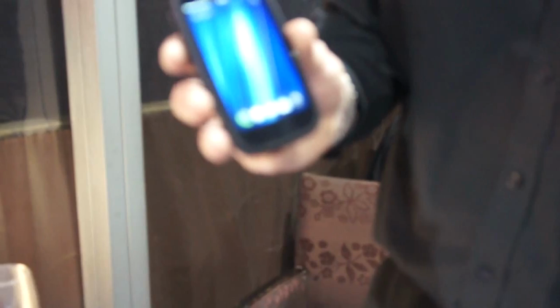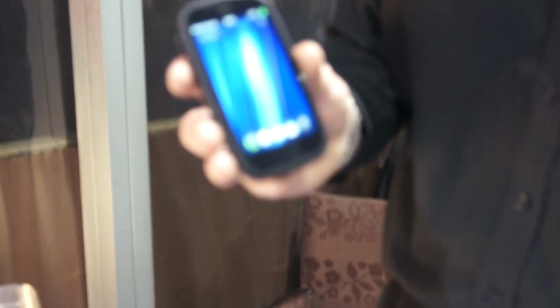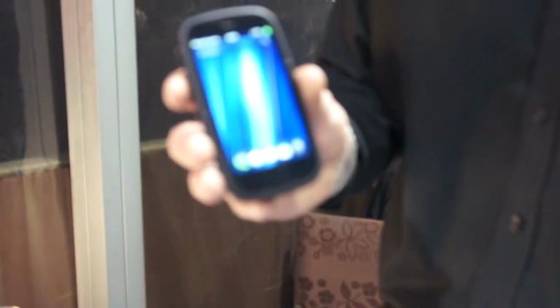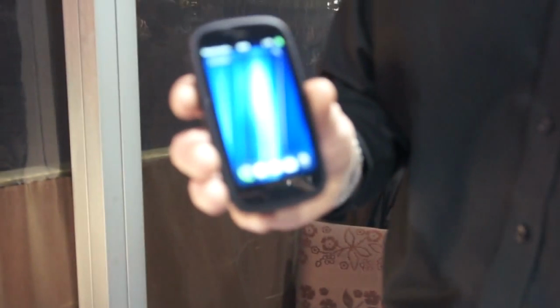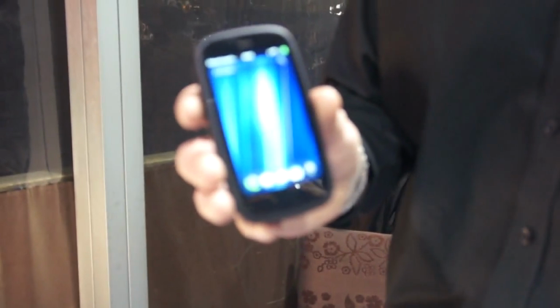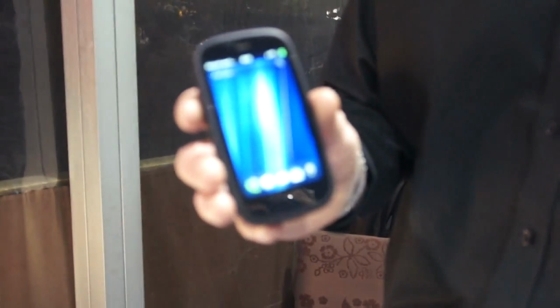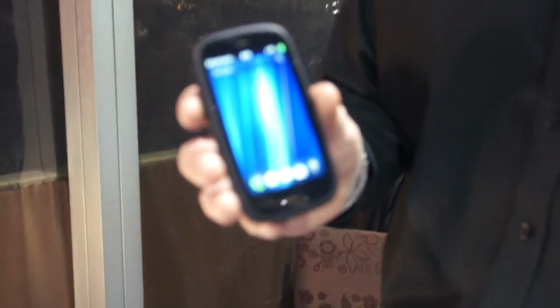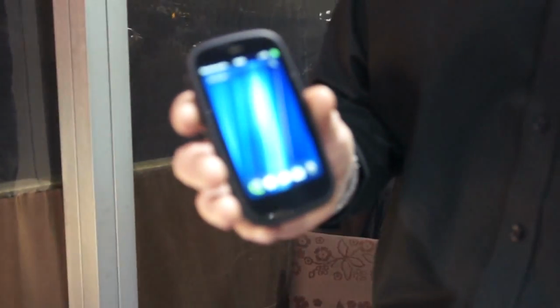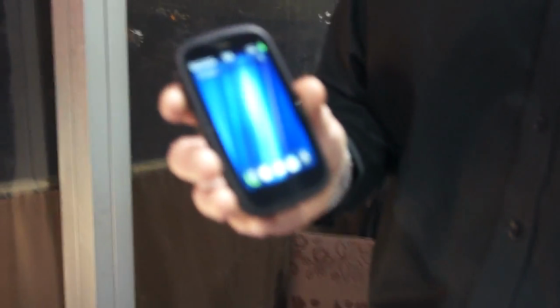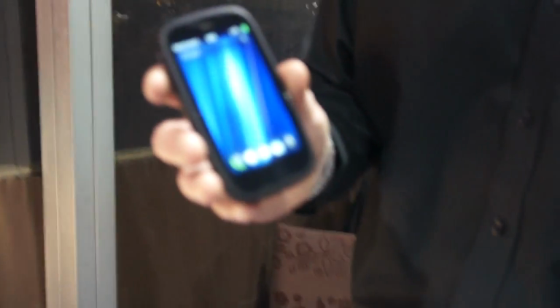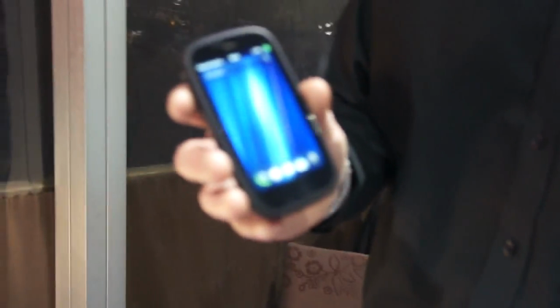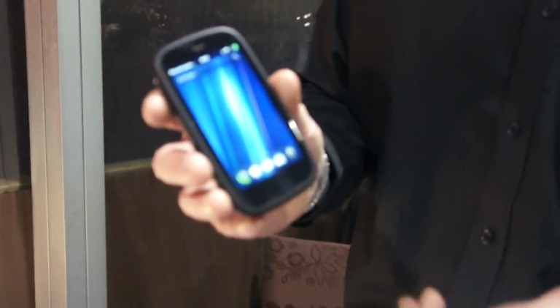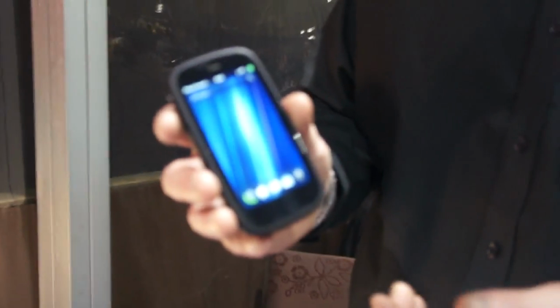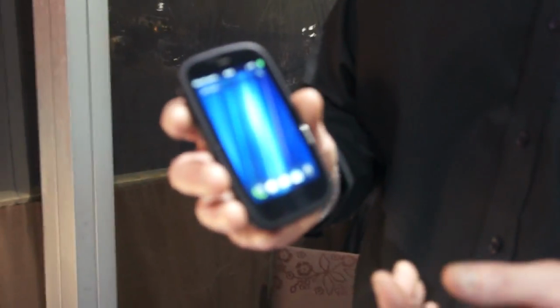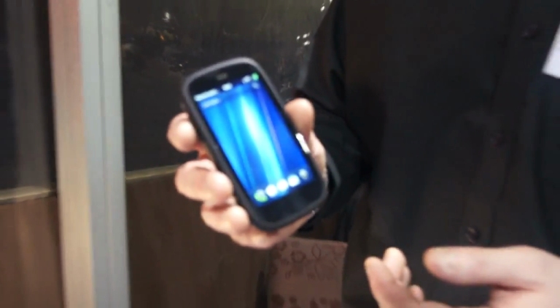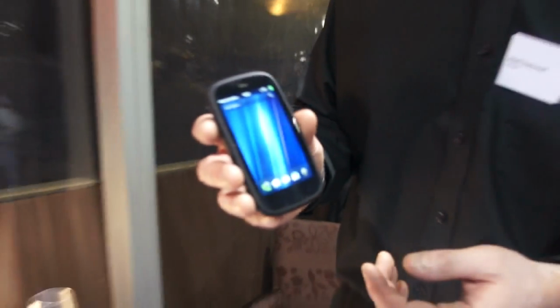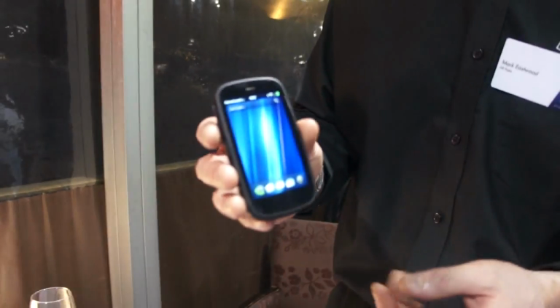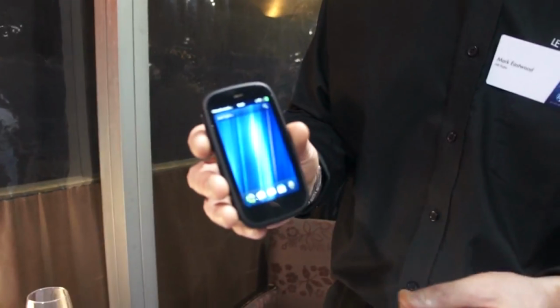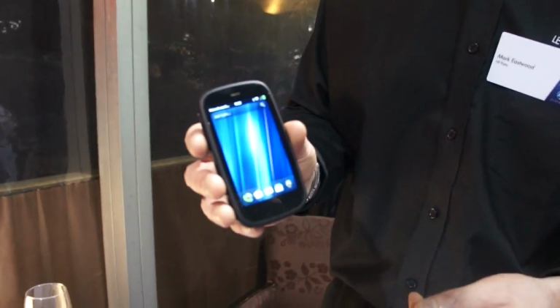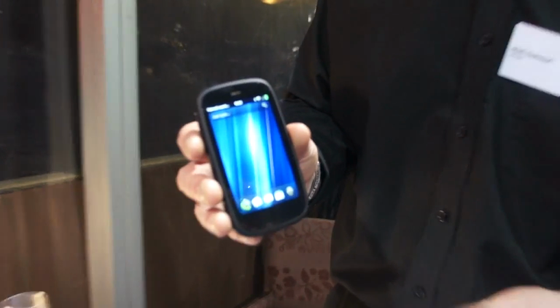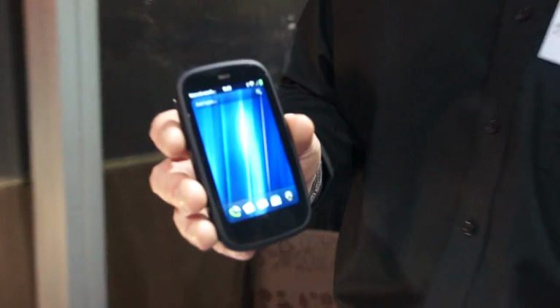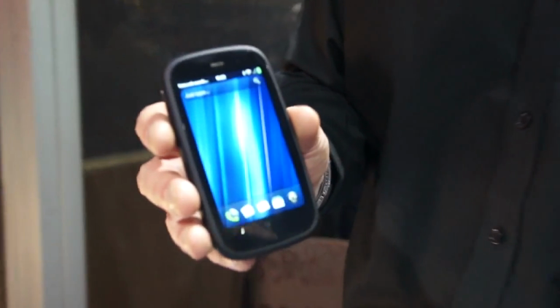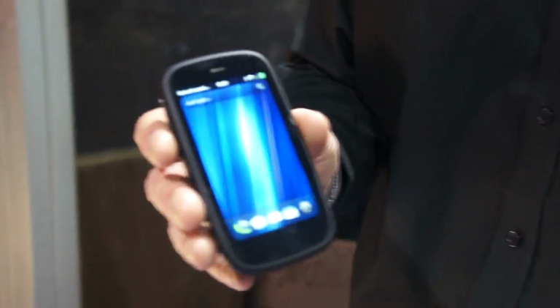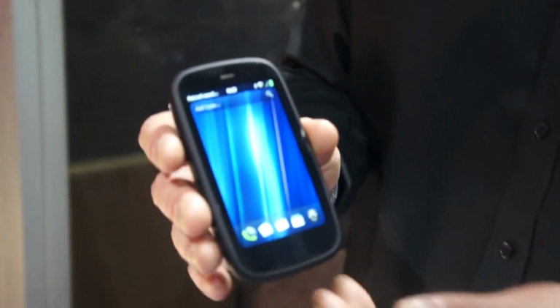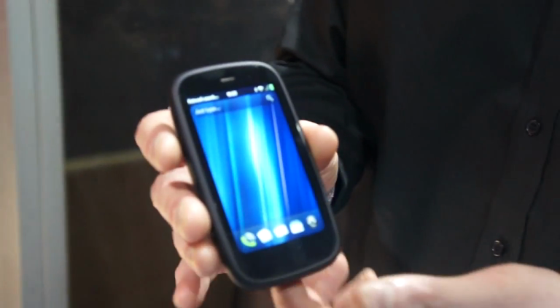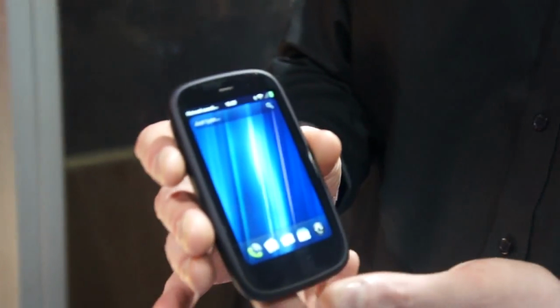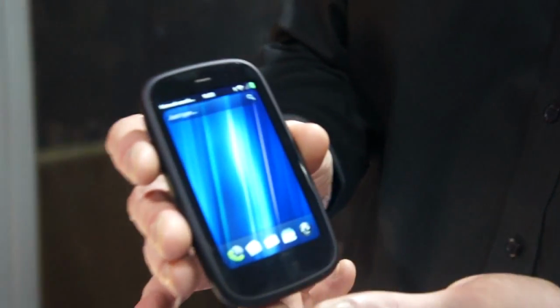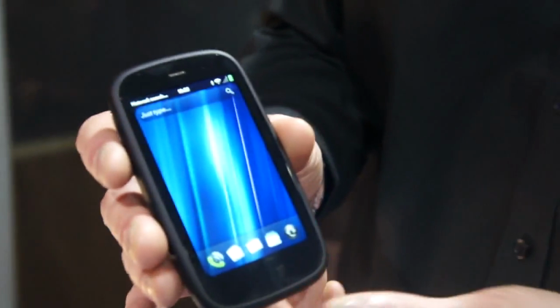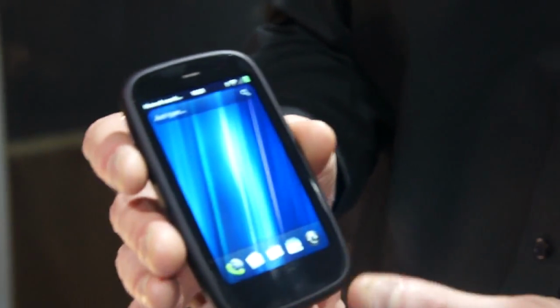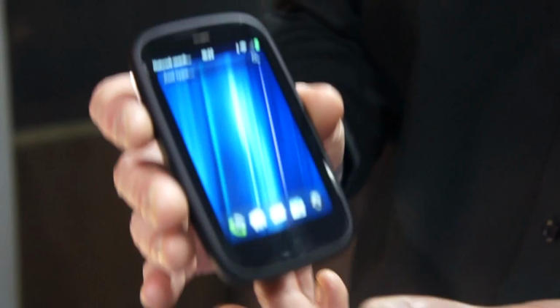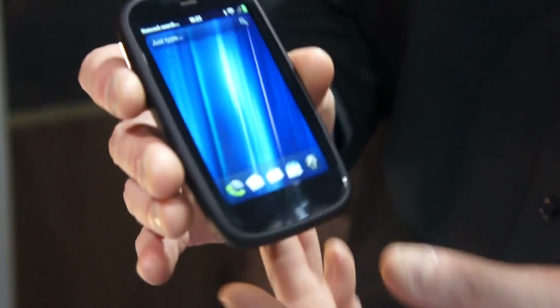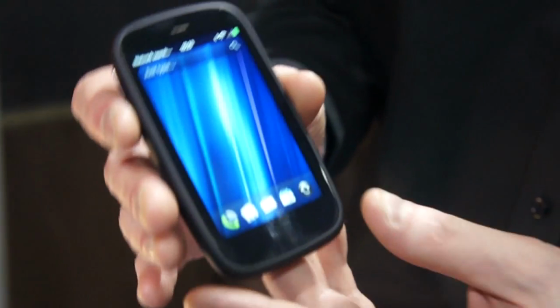HP Pre 3 — it's the next generation of the Pre family of WebOS-based smartphones.